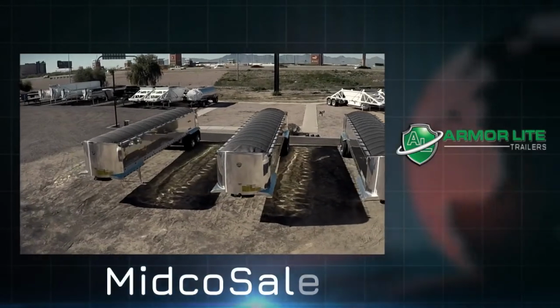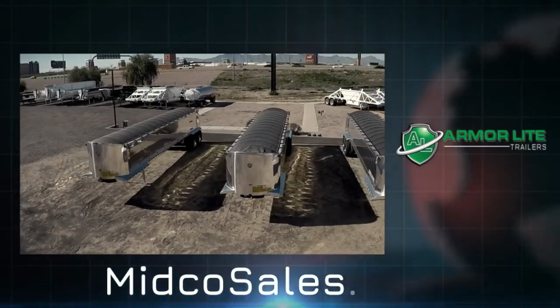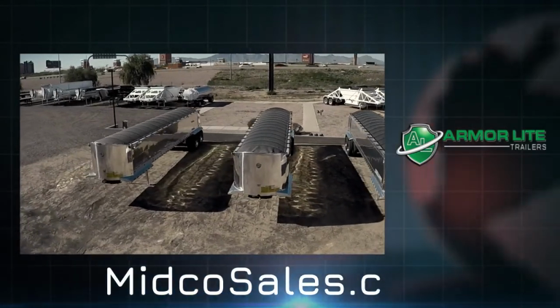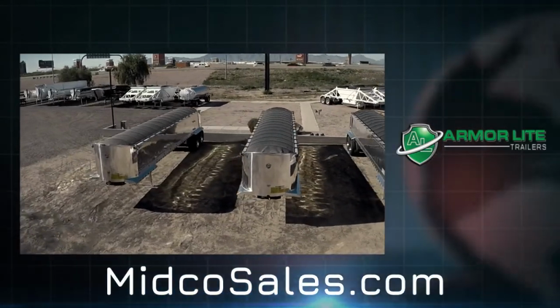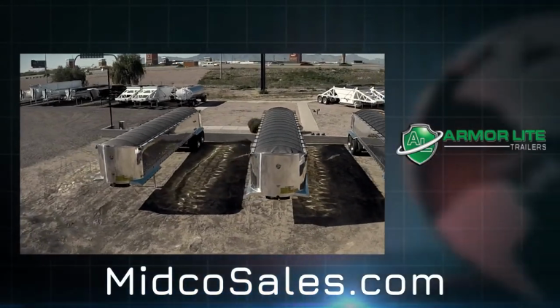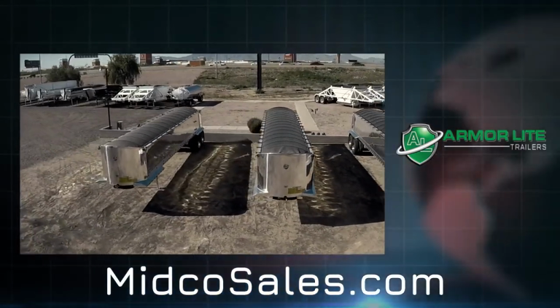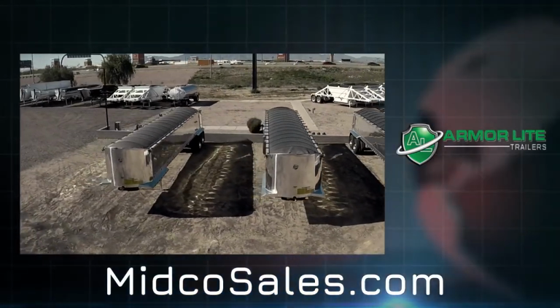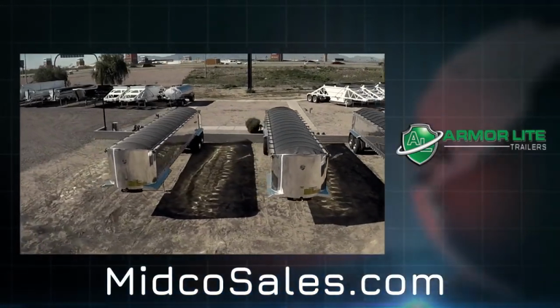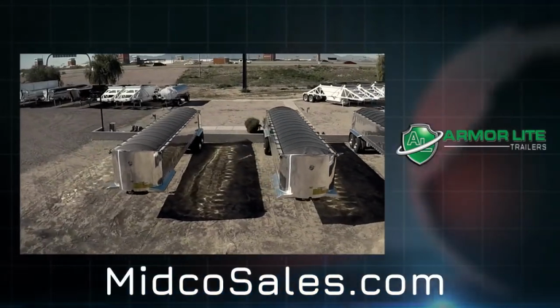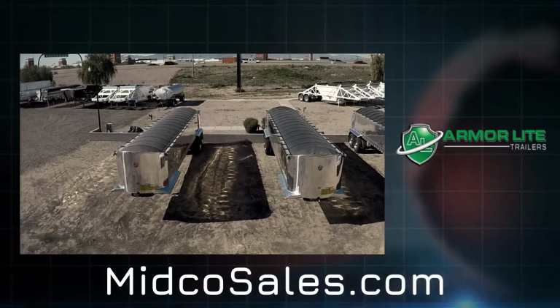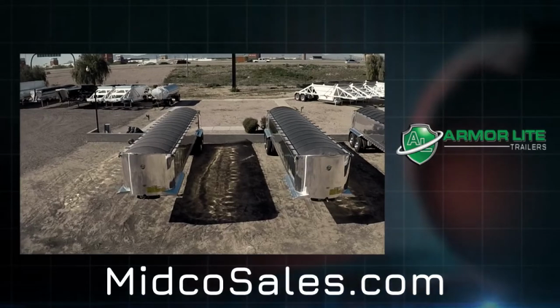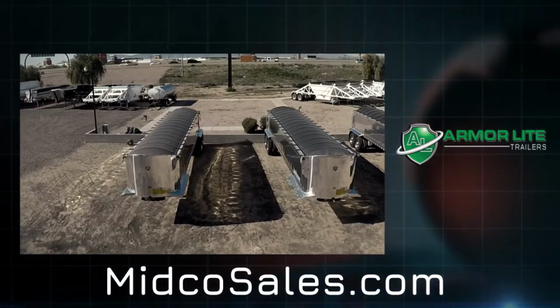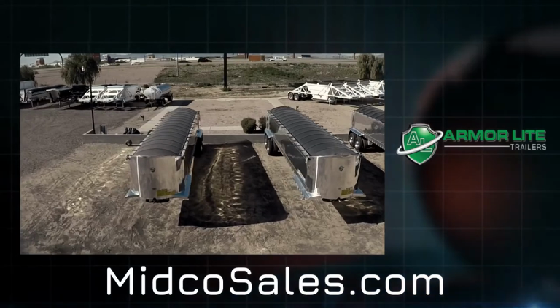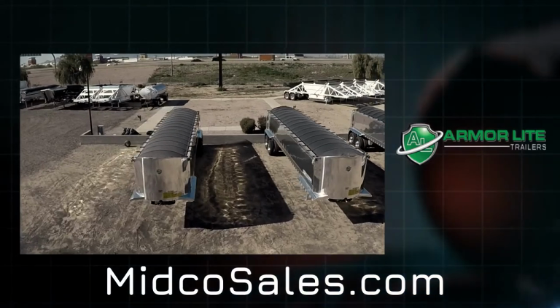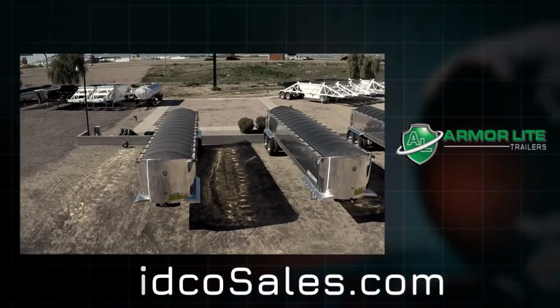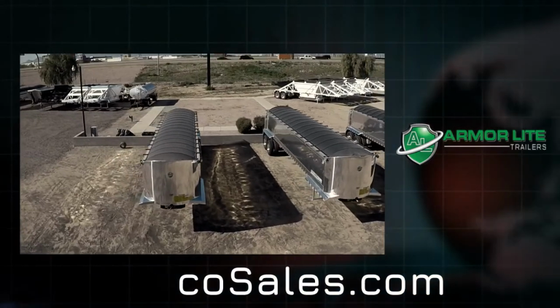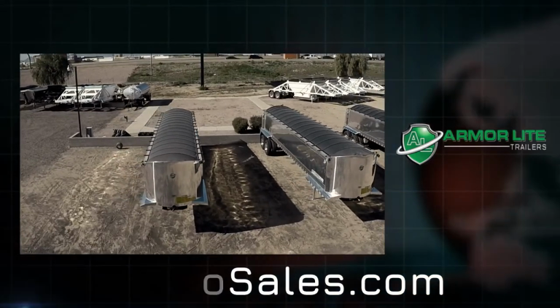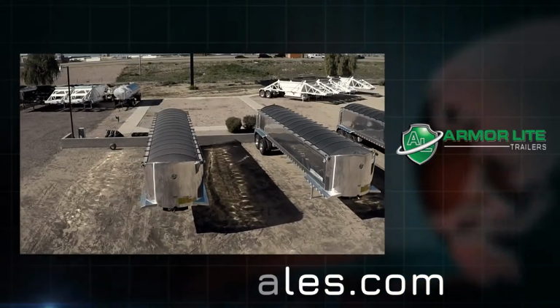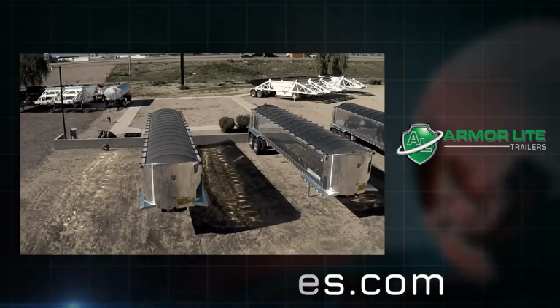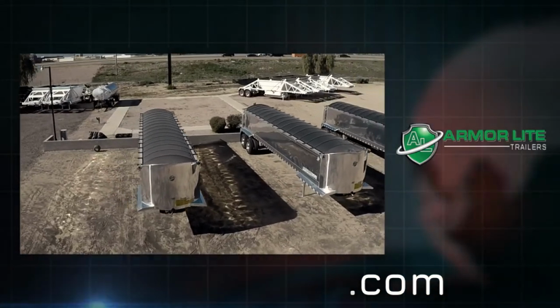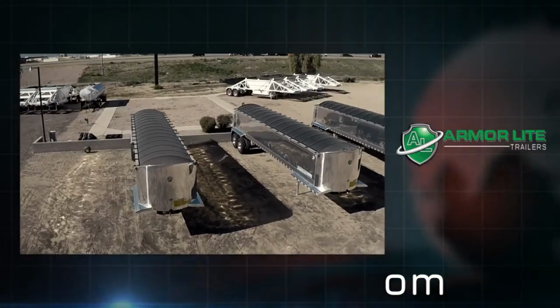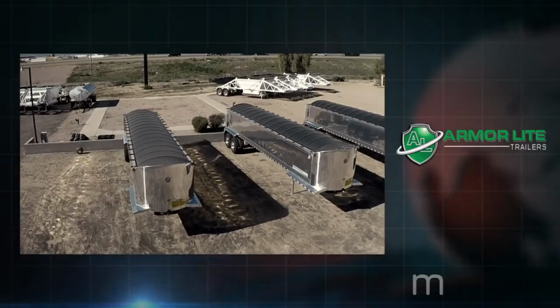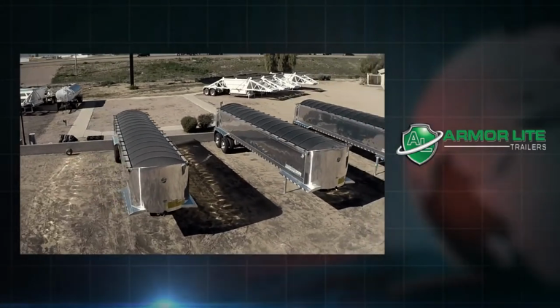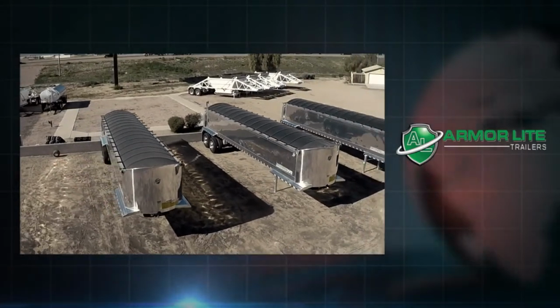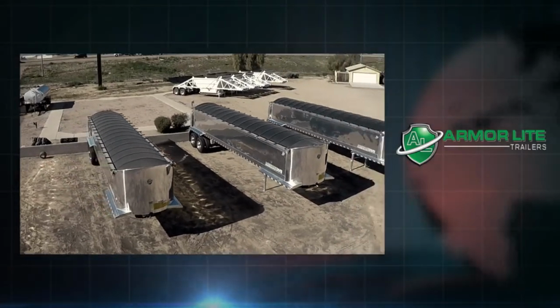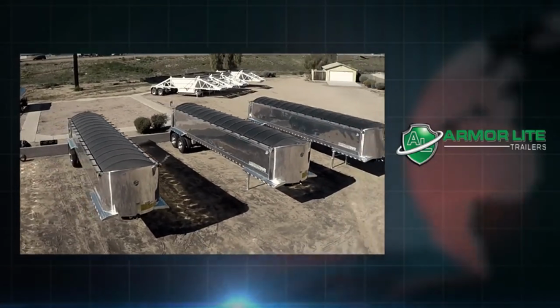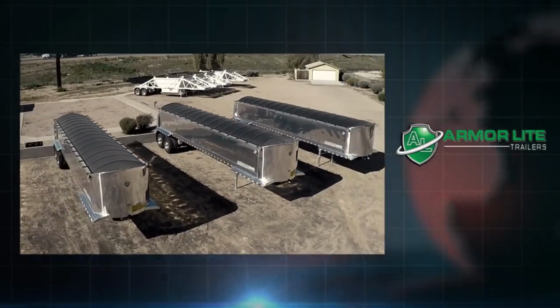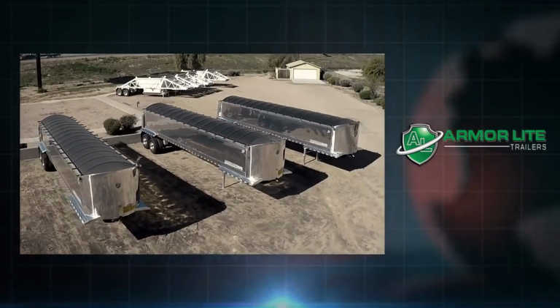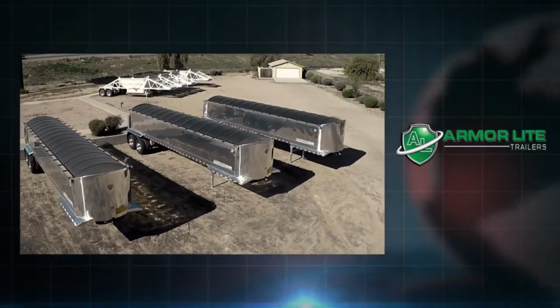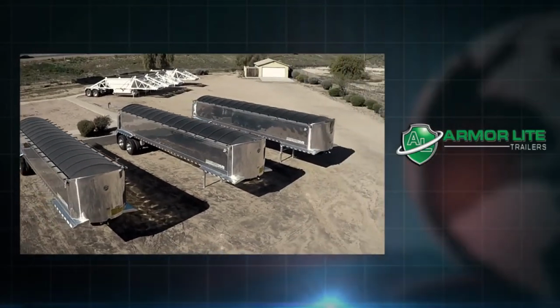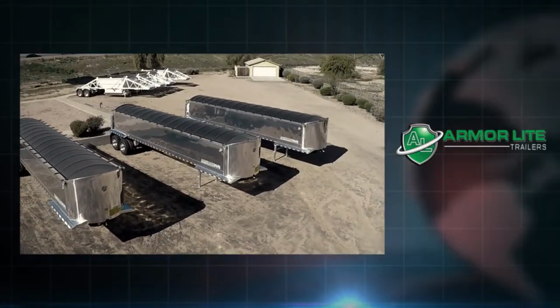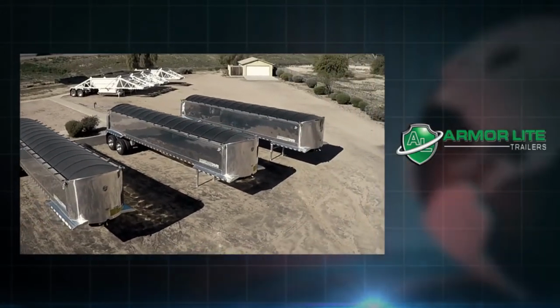Visit midcosales.com to learn more about these trailers or about any of the end dumps in stock.